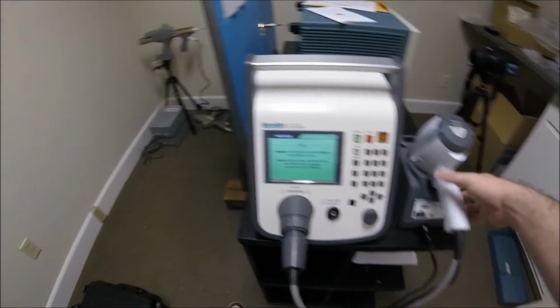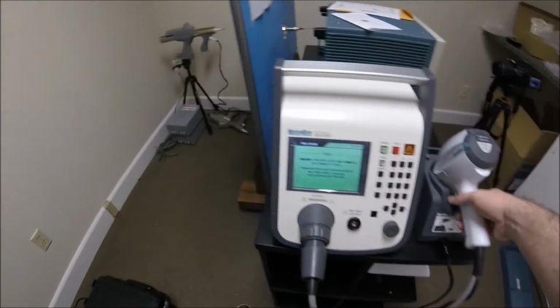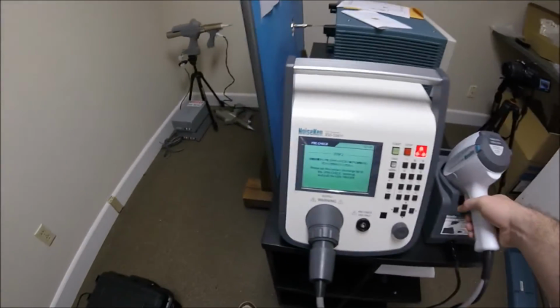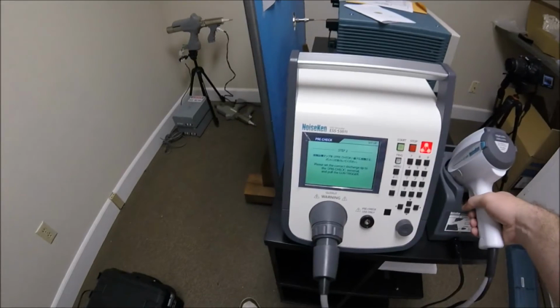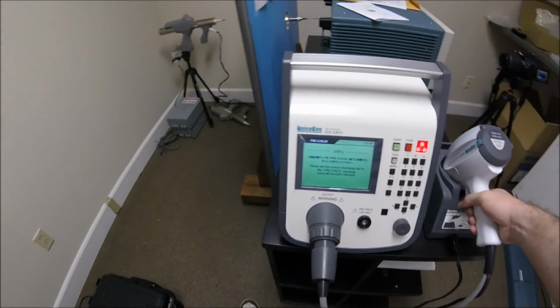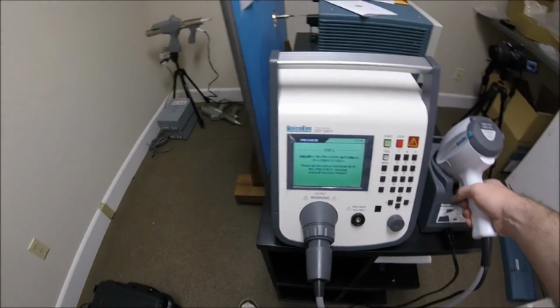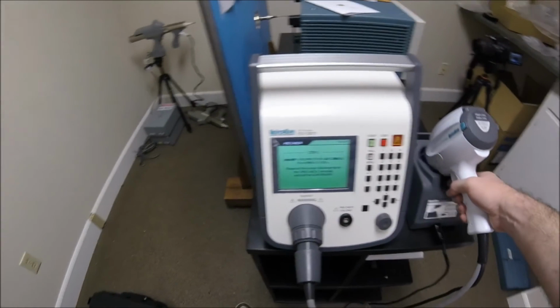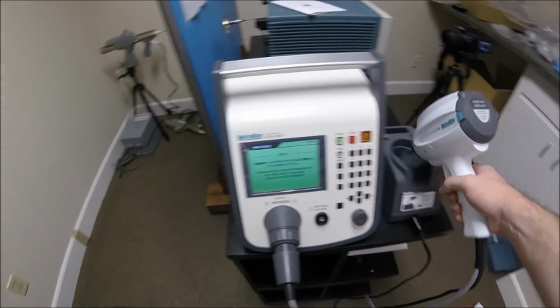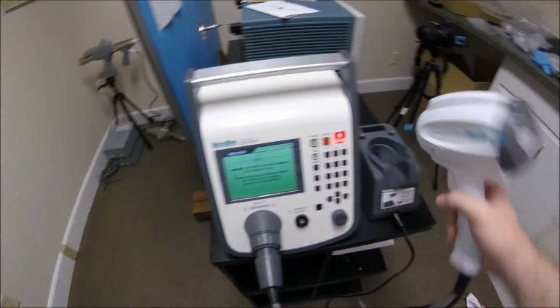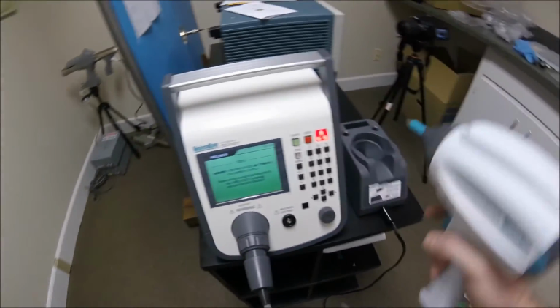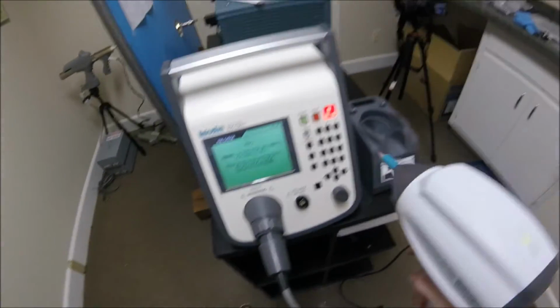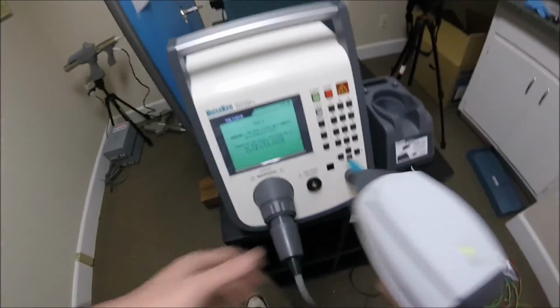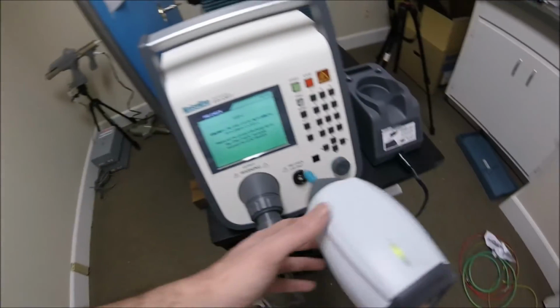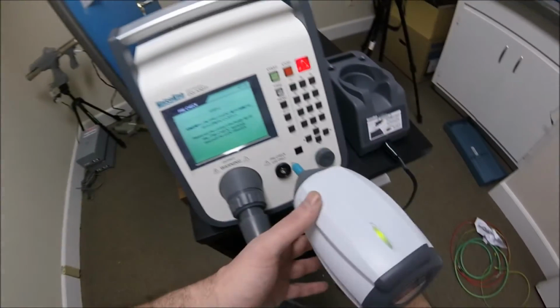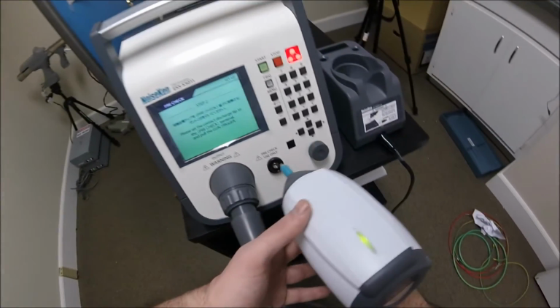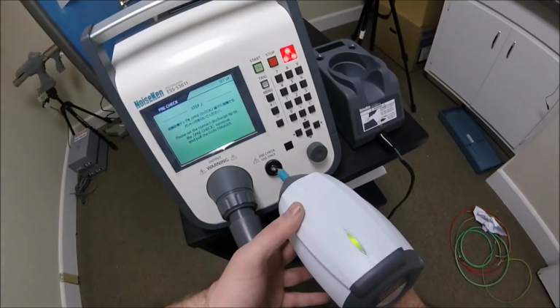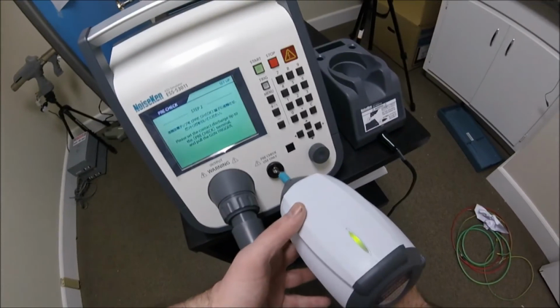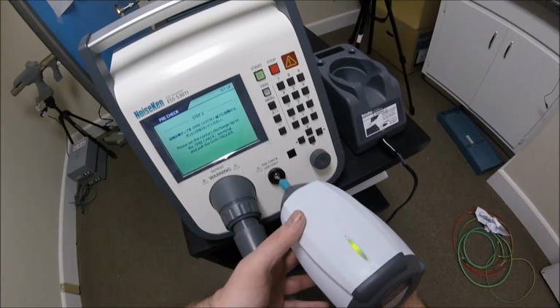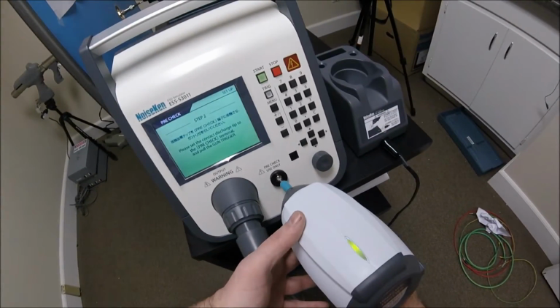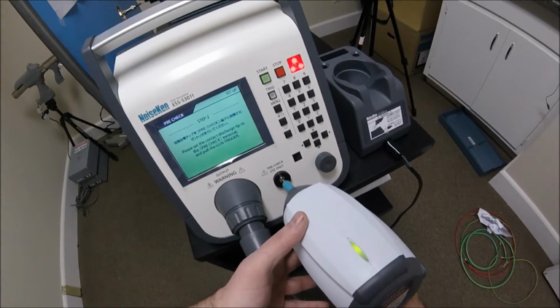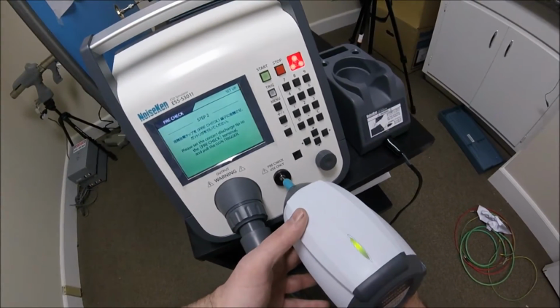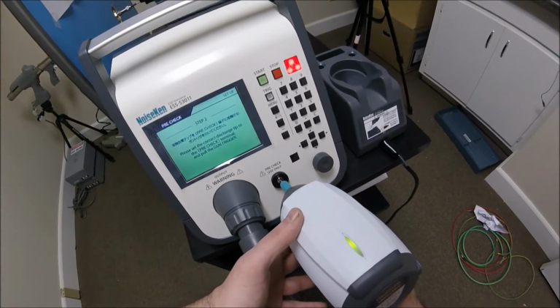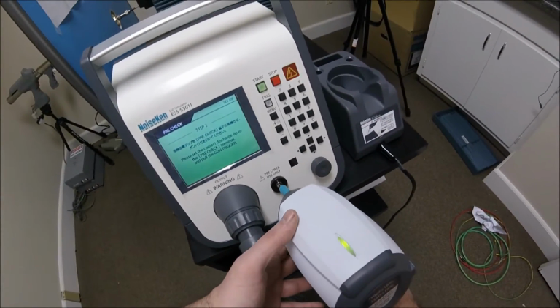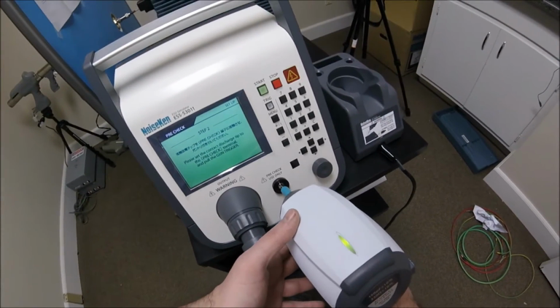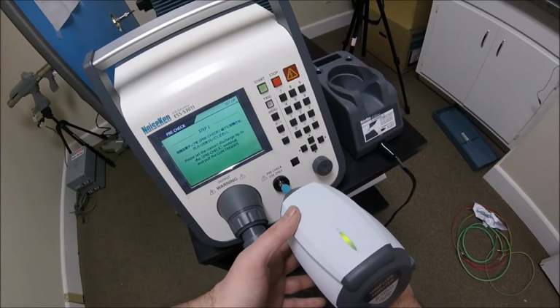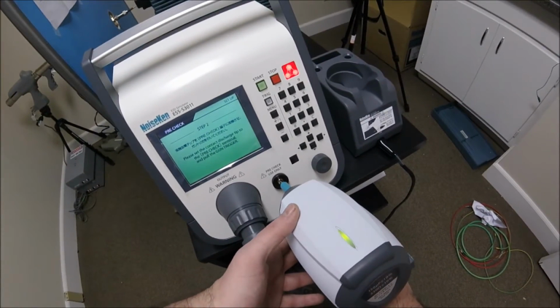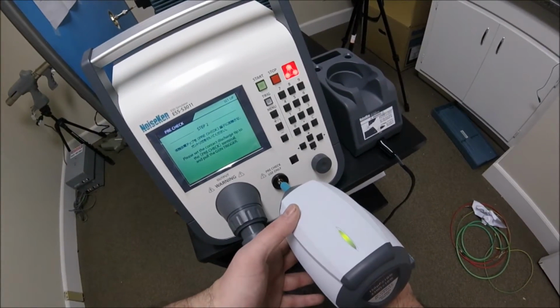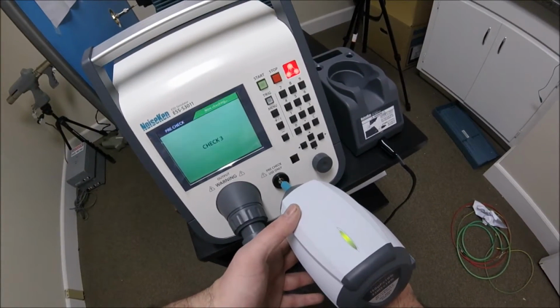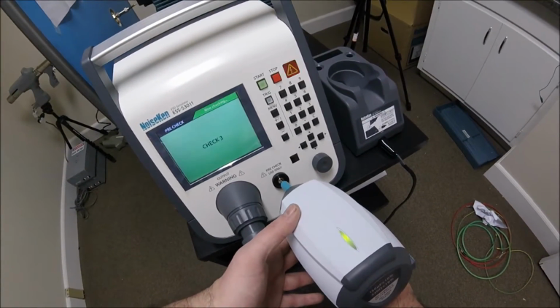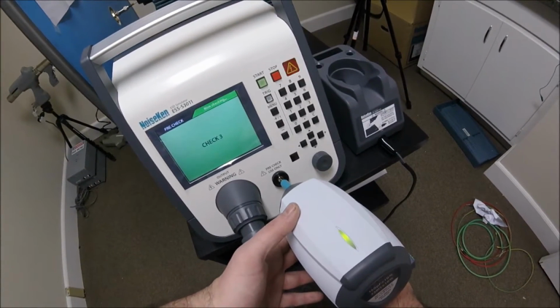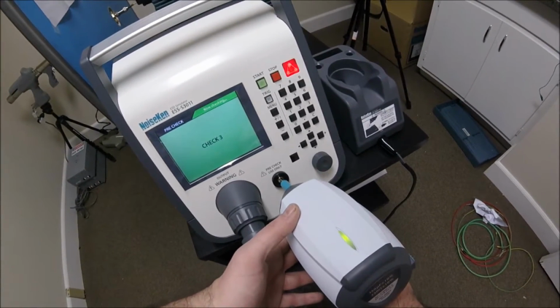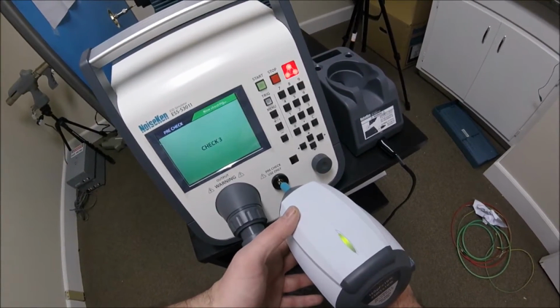Step 3: we pull the pistol from the cradle, put the tip of the self-checkpoint on the high voltage base station, and pull the trigger.